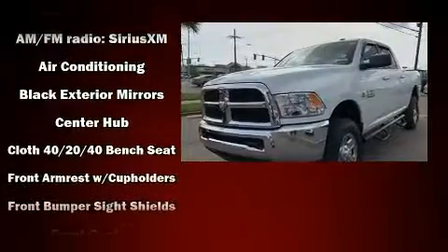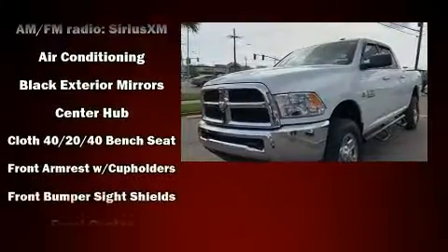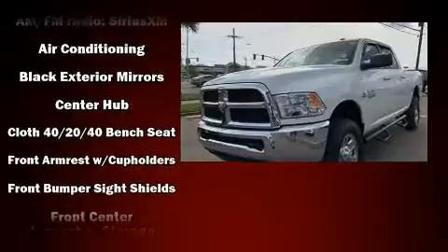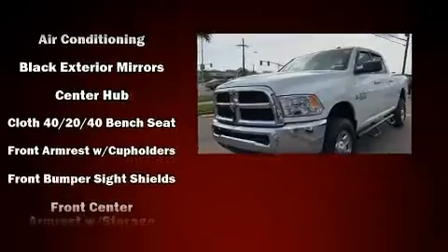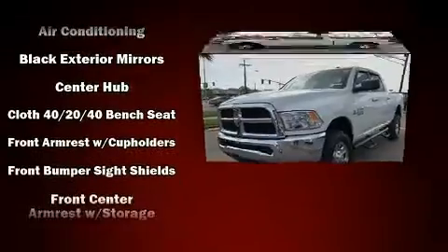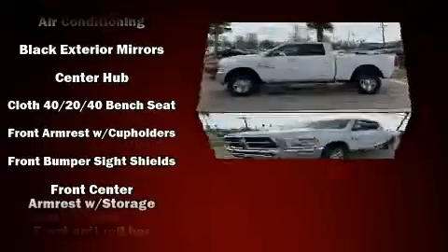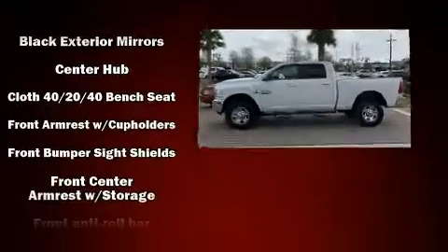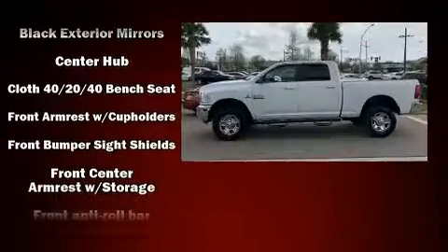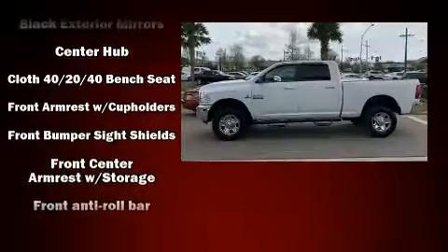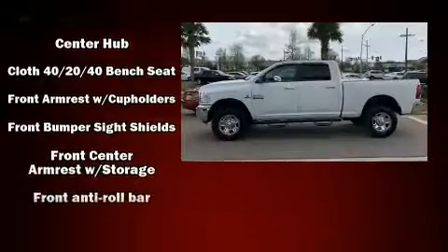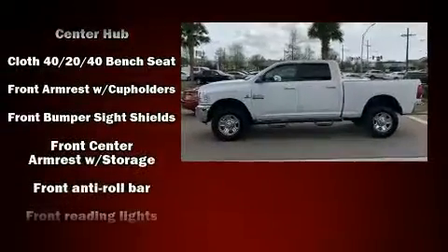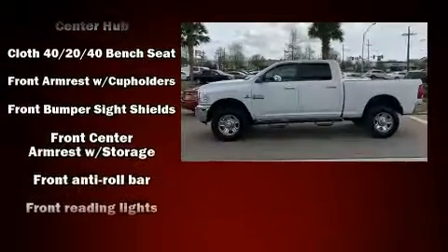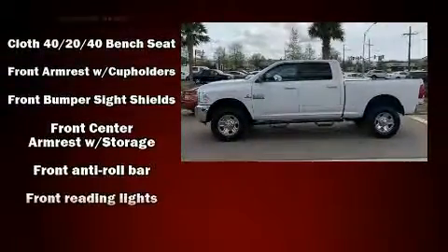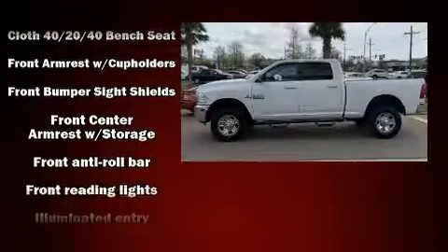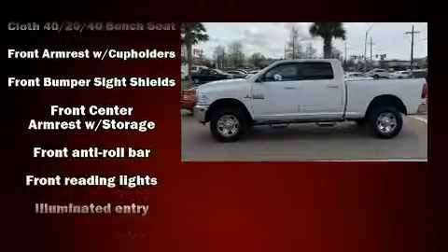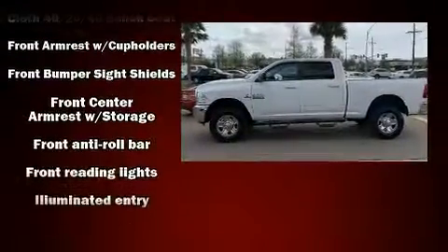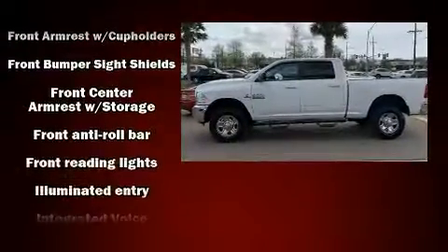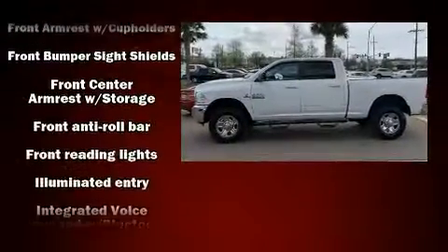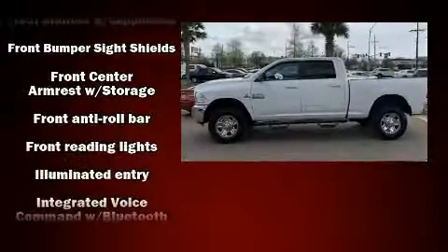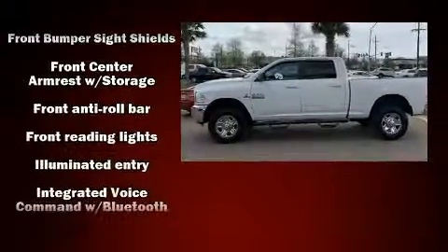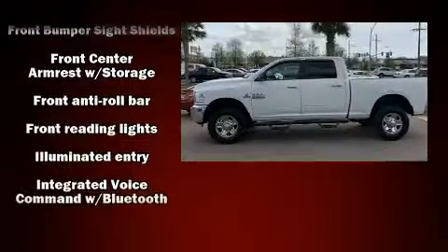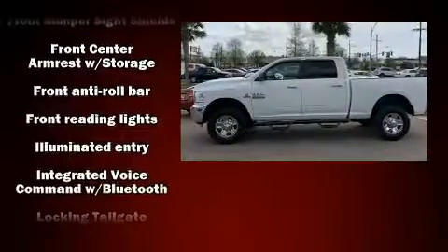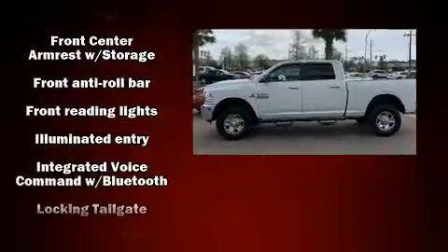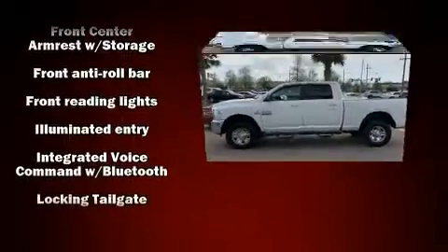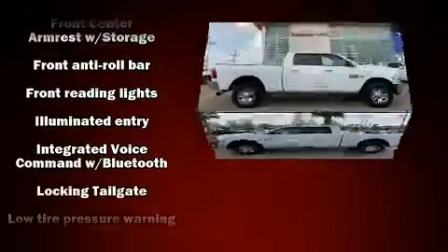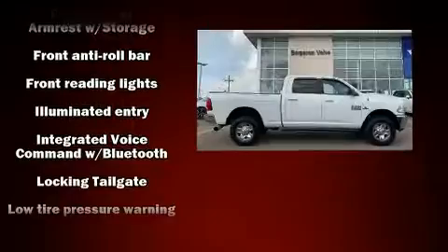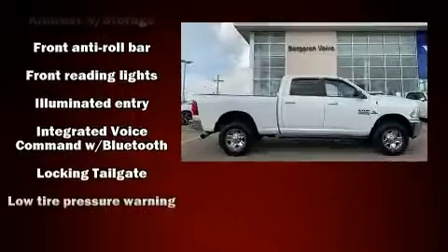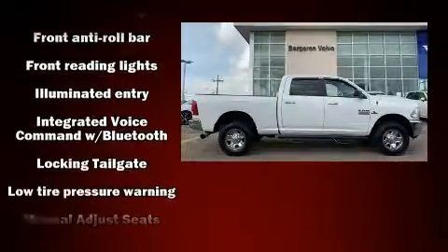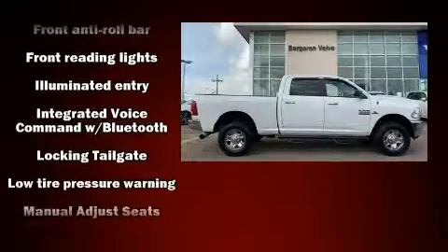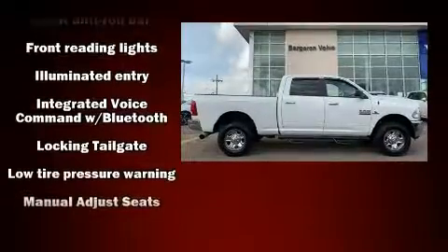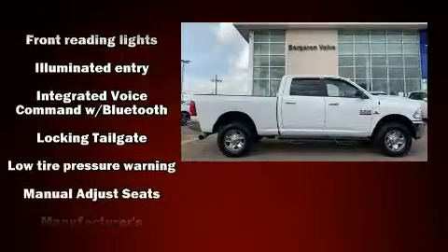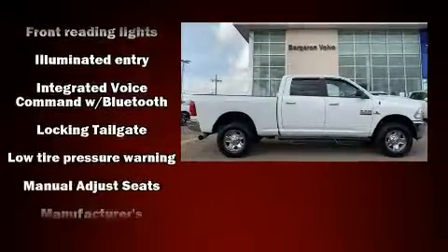Top features include cruise control, a rear step bumper, remote keyless entry, a trailer hitch, and power windows.